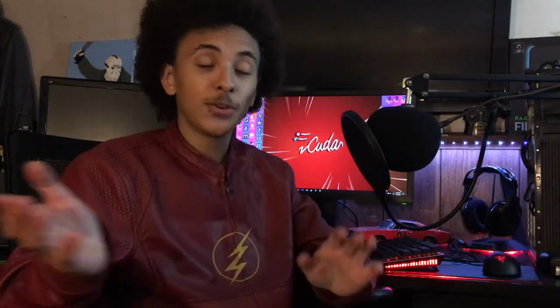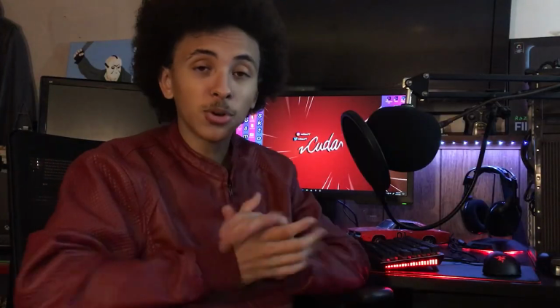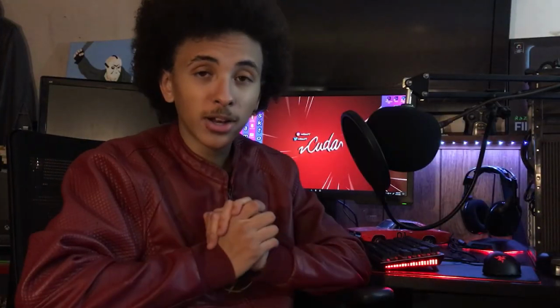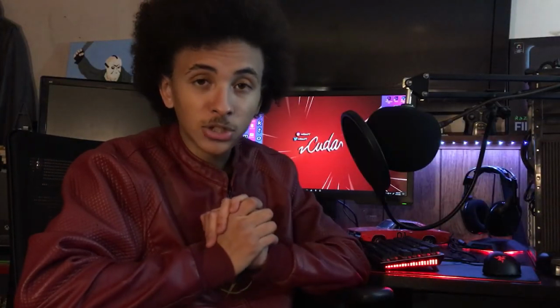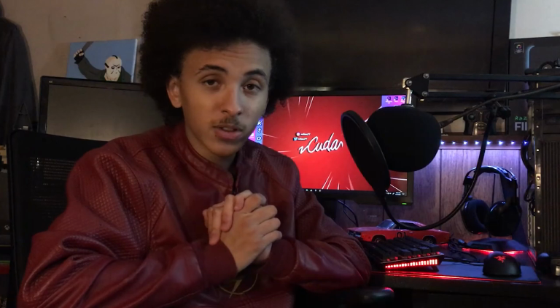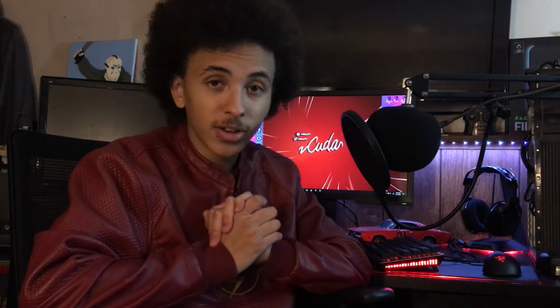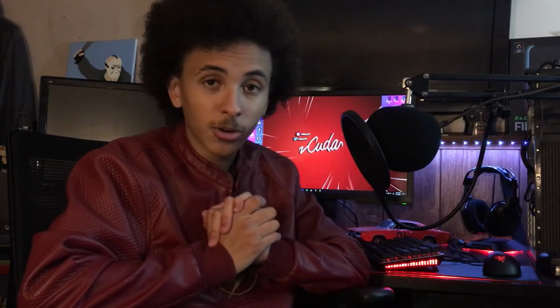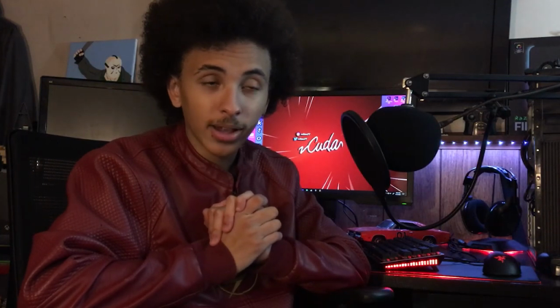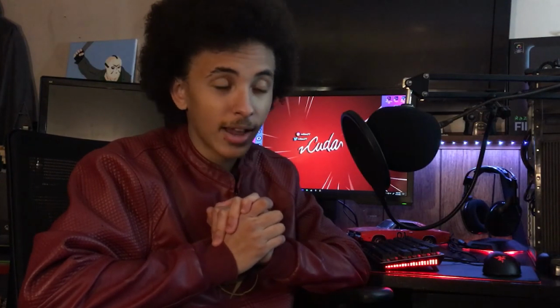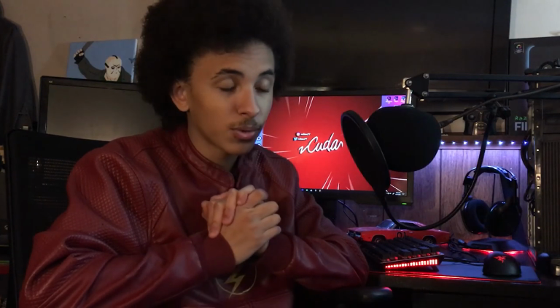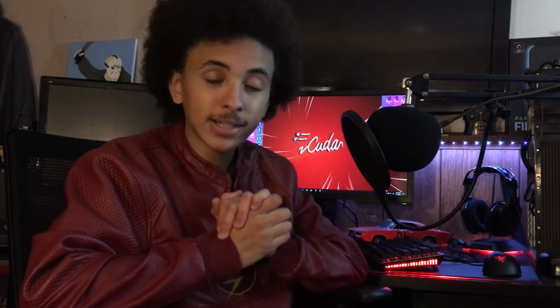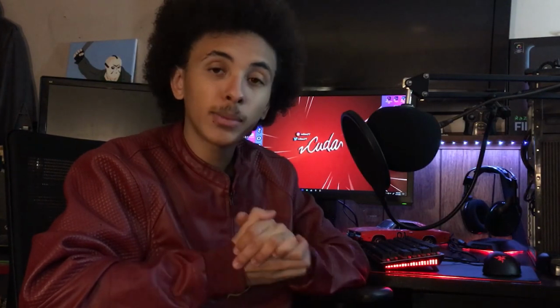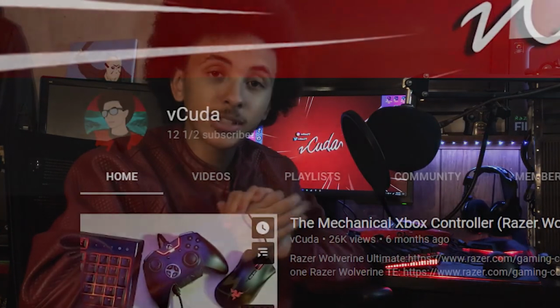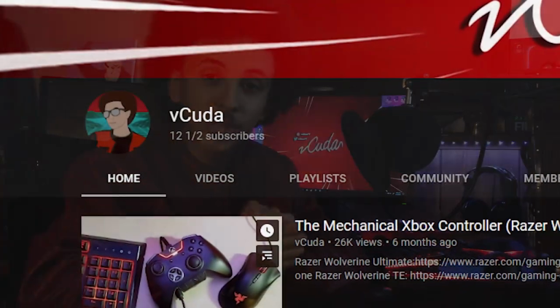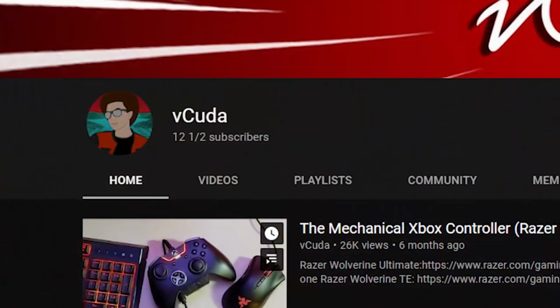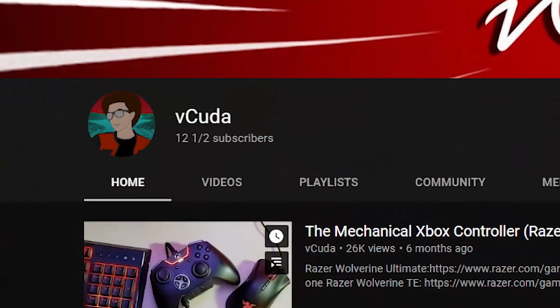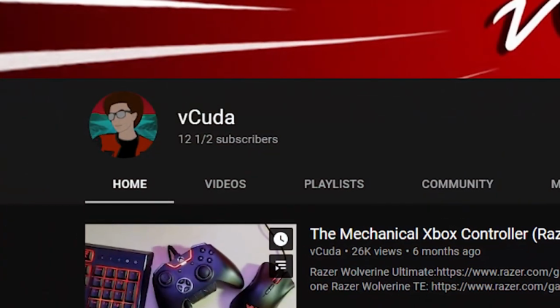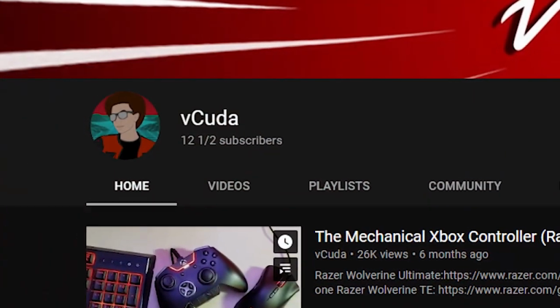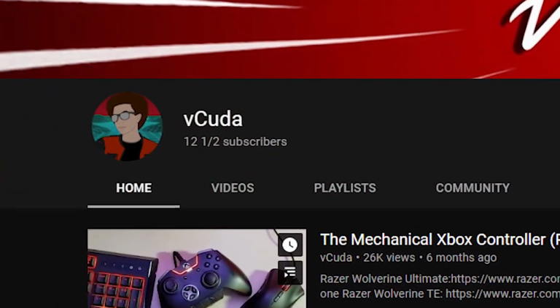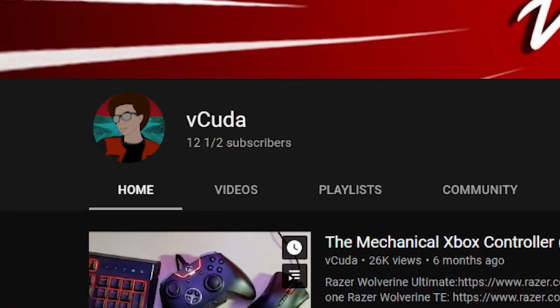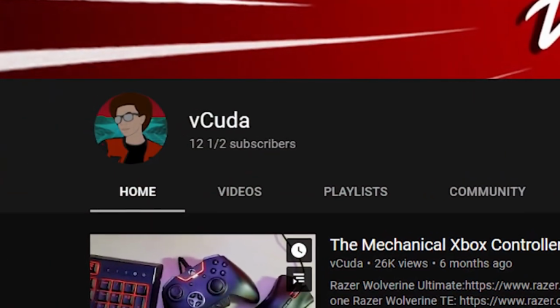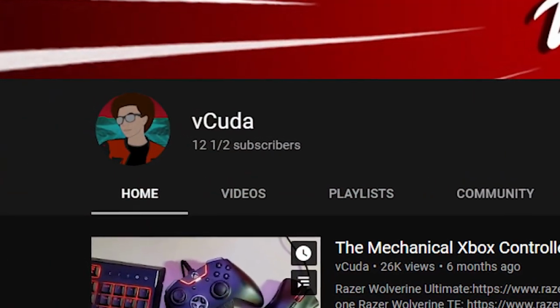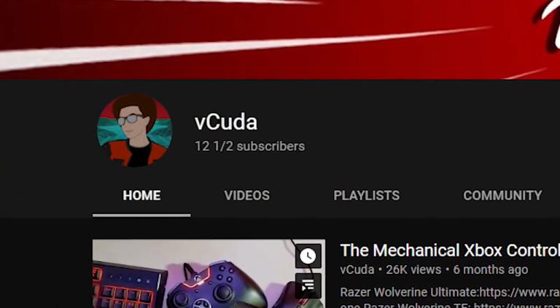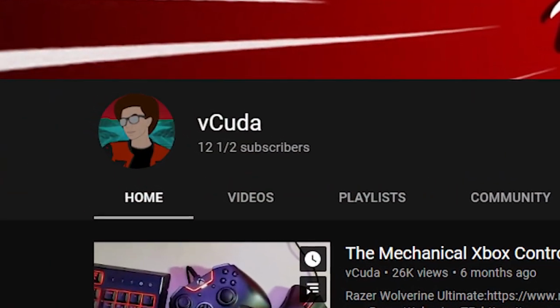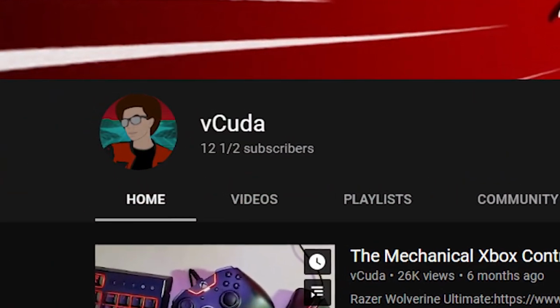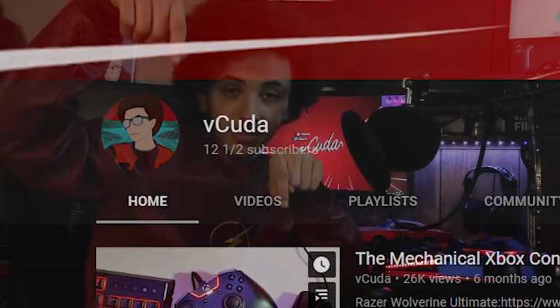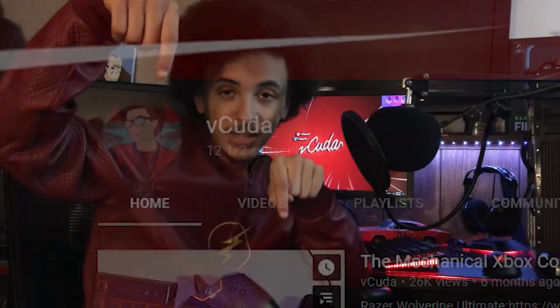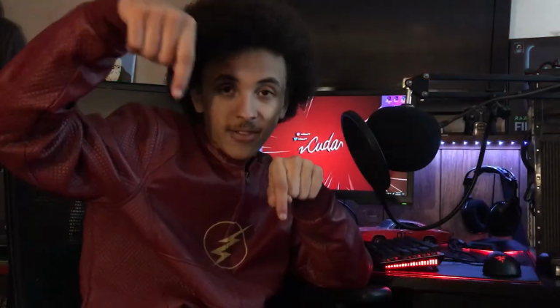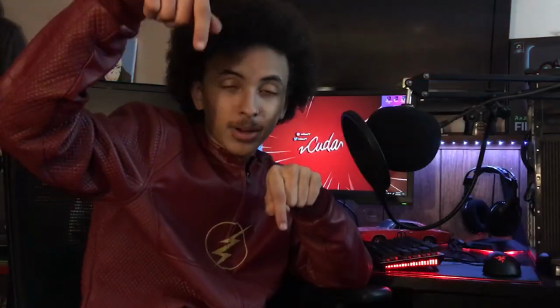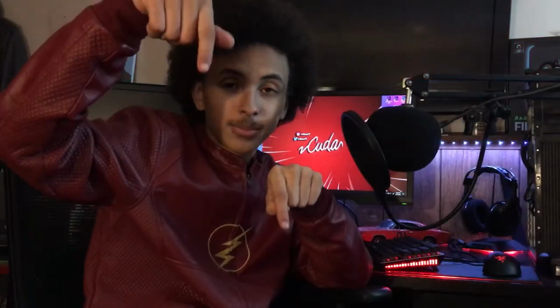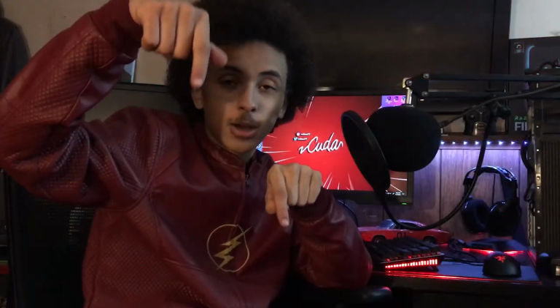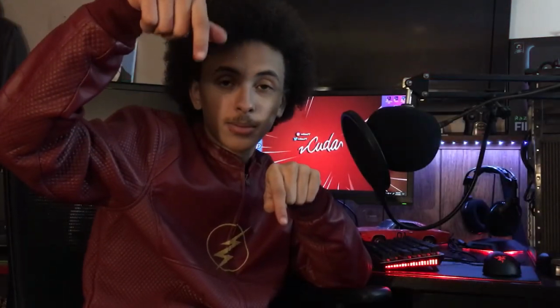If you do go on to enjoy this video and would like to help me get to 10,000 subscribers, be sure to hit the subscribe button down below.